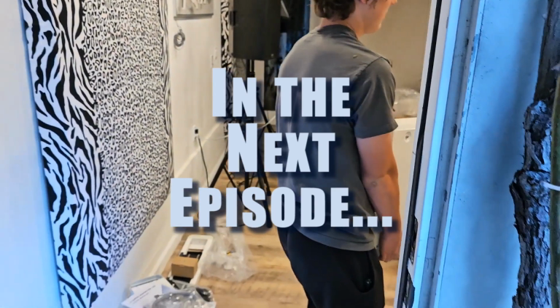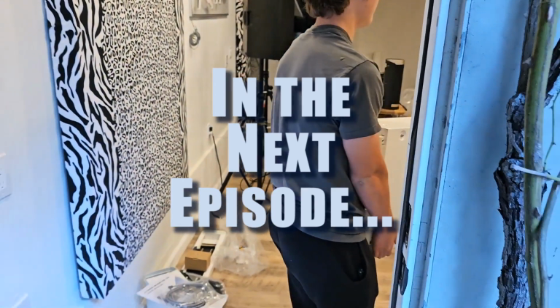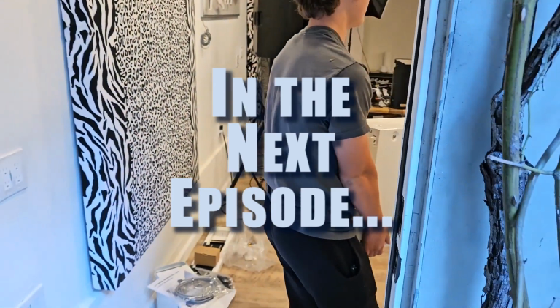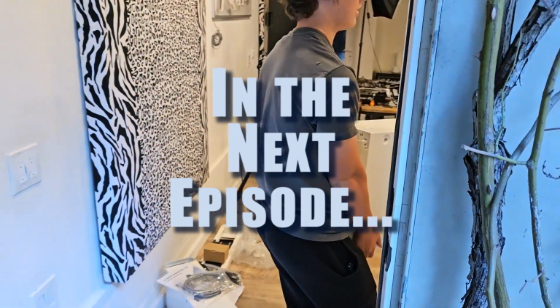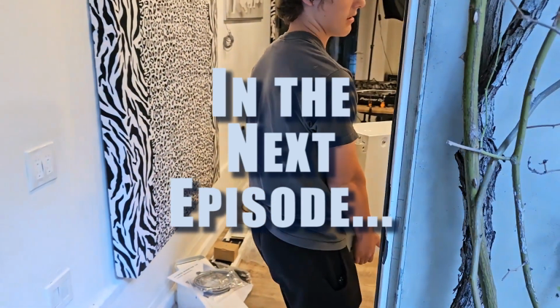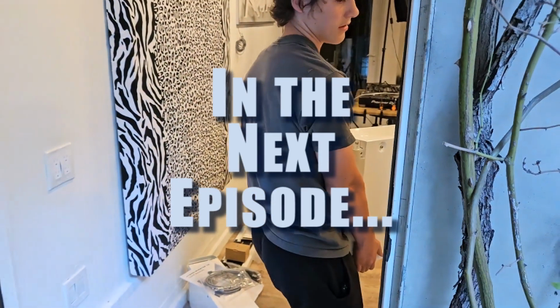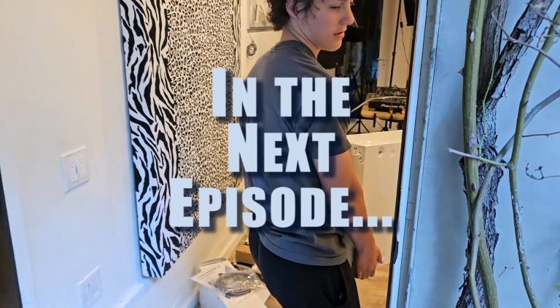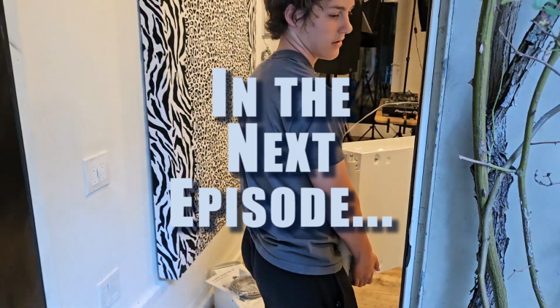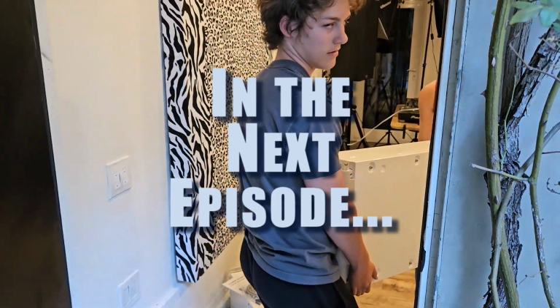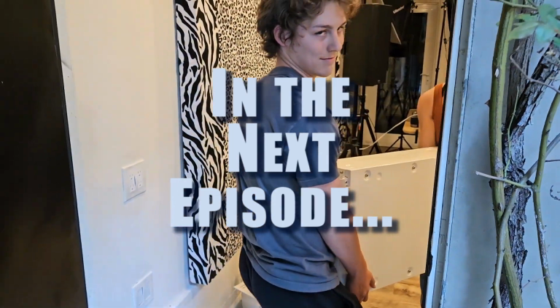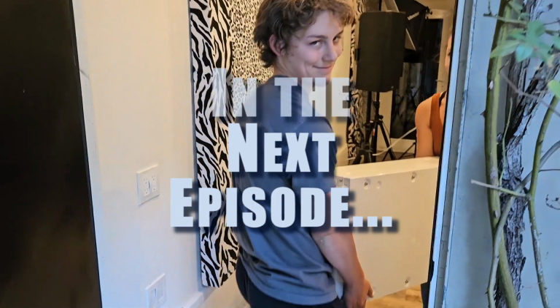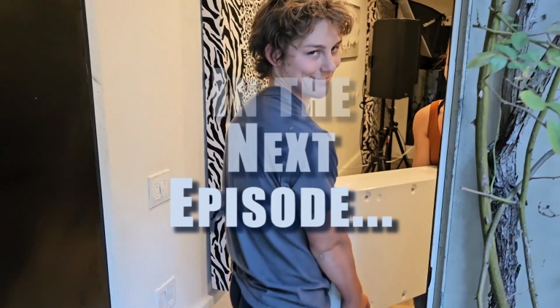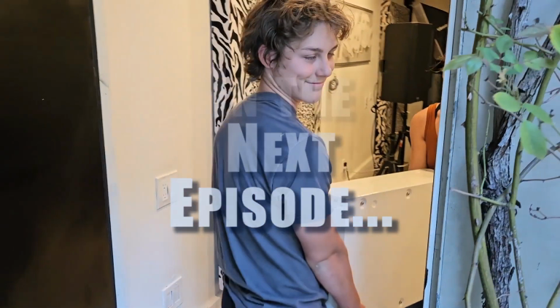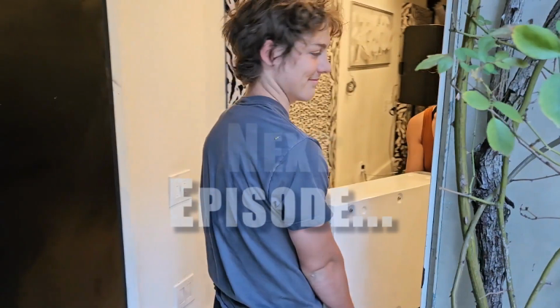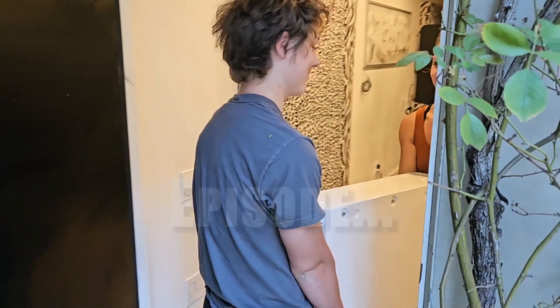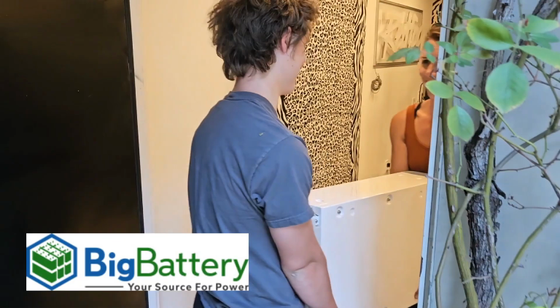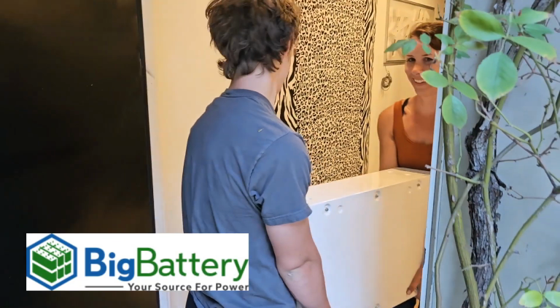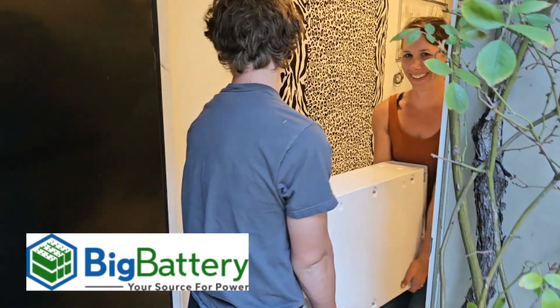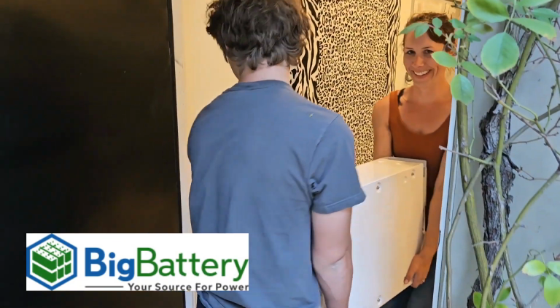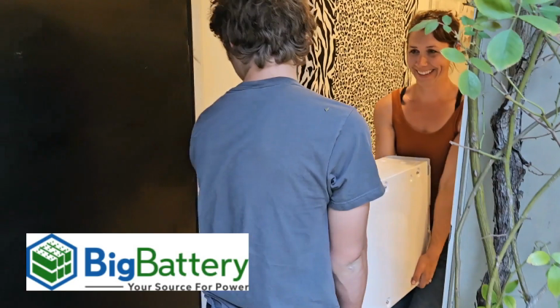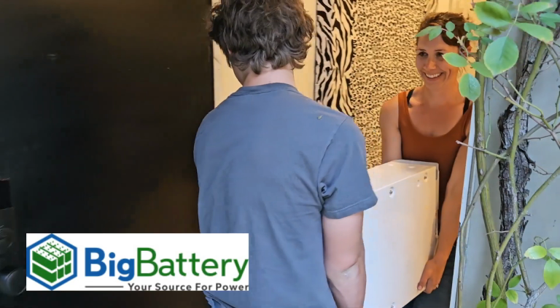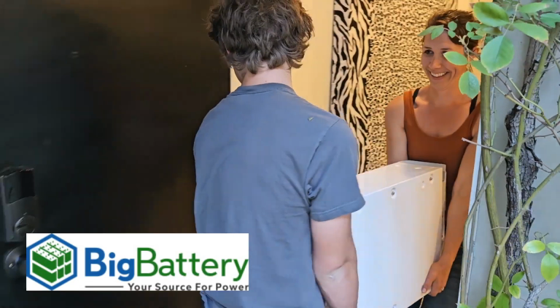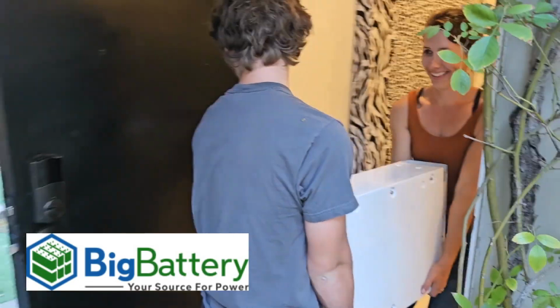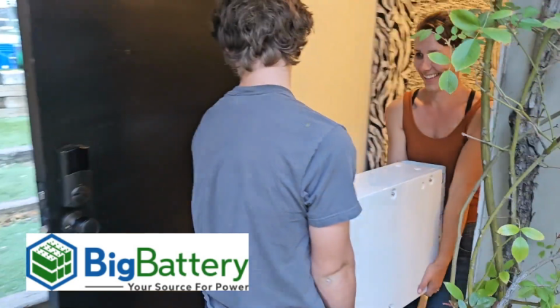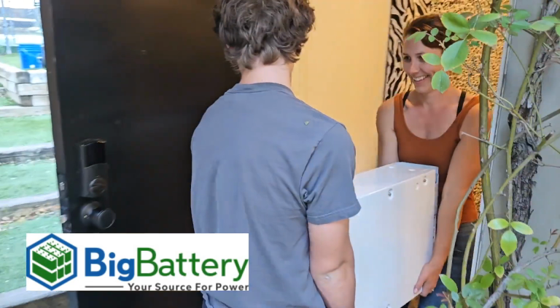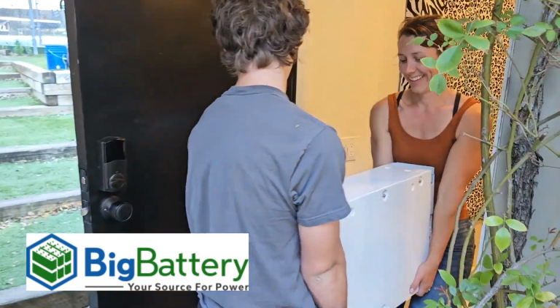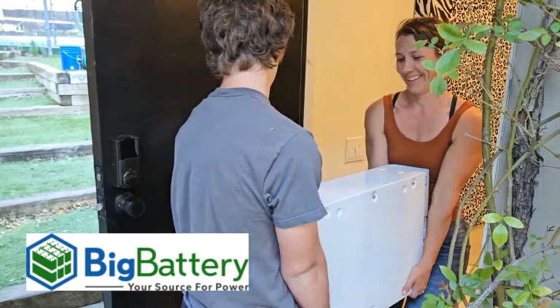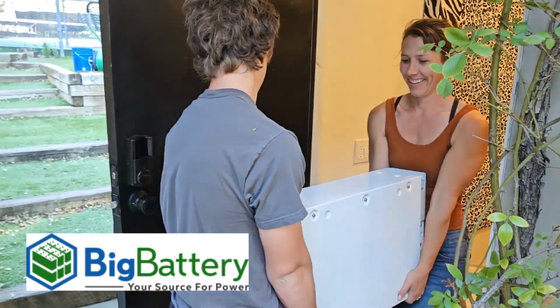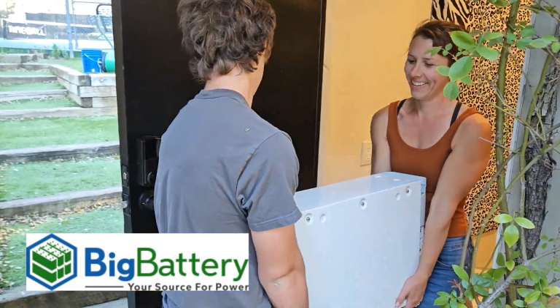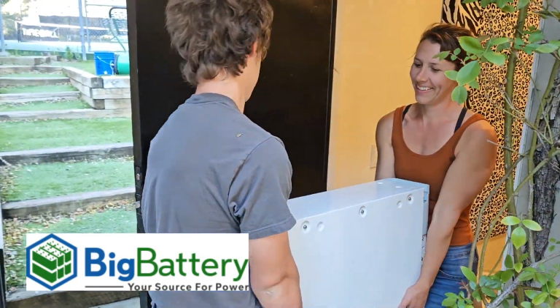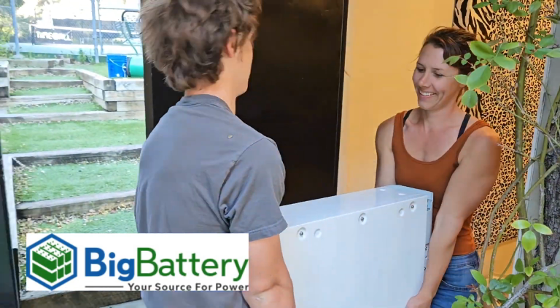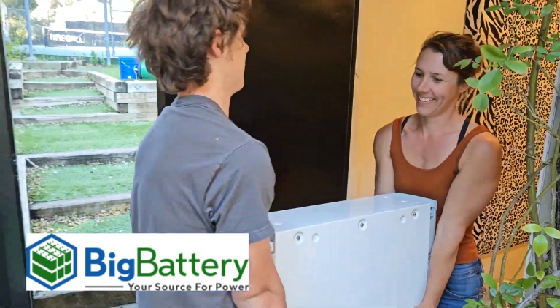That's why they call it Big Battery - that's a big battery!